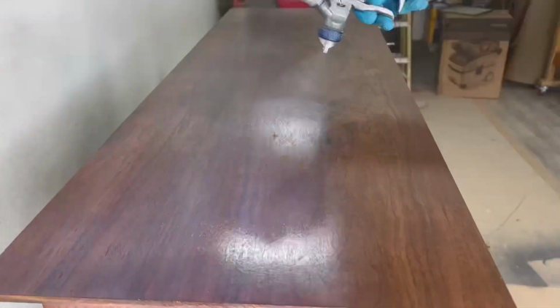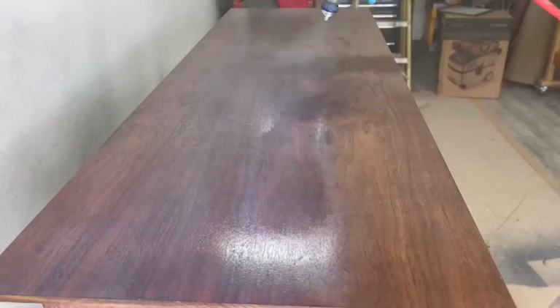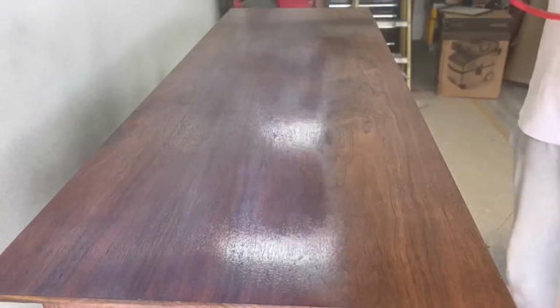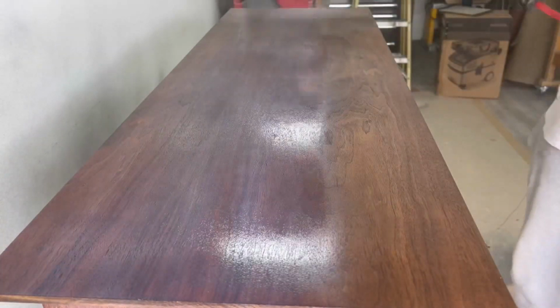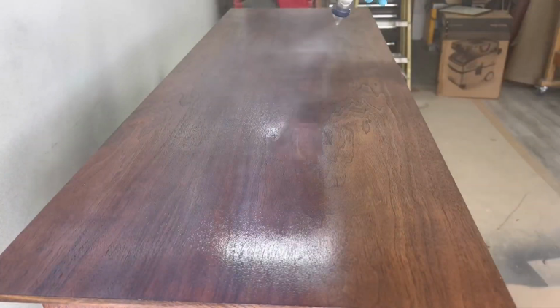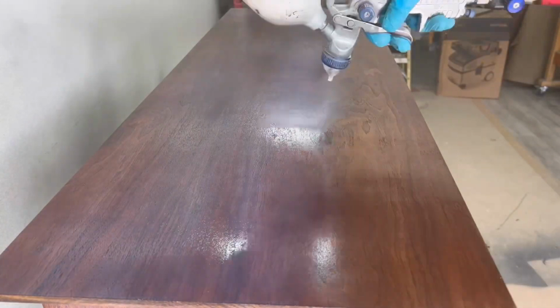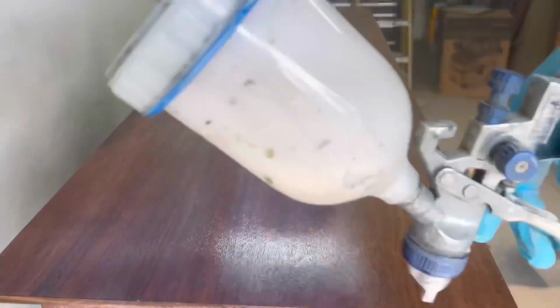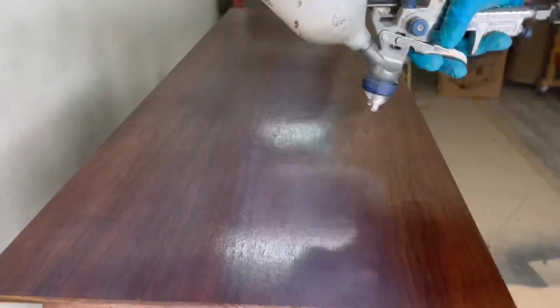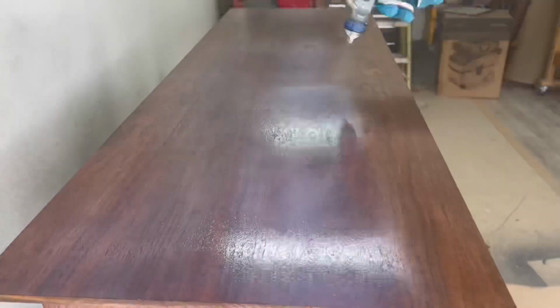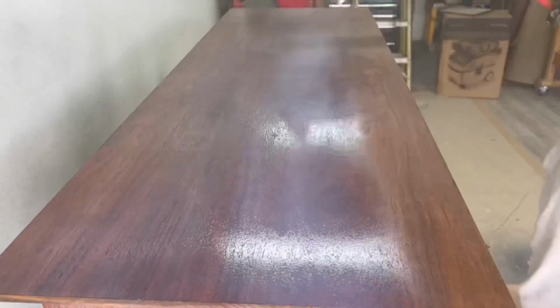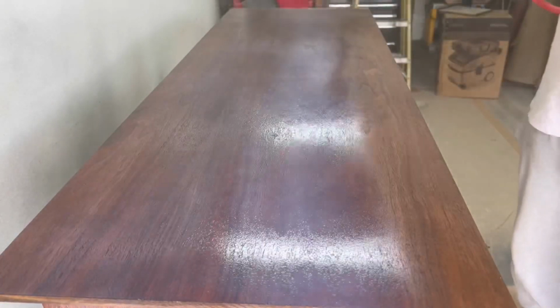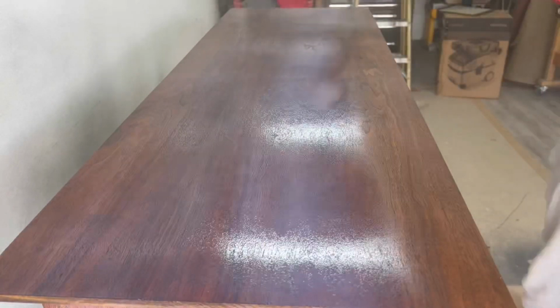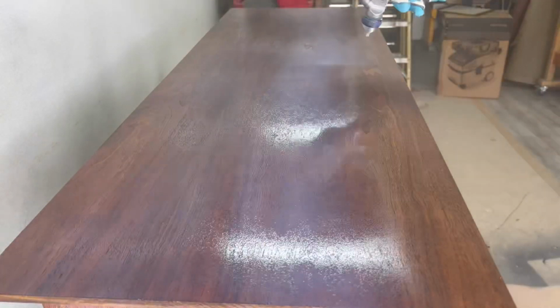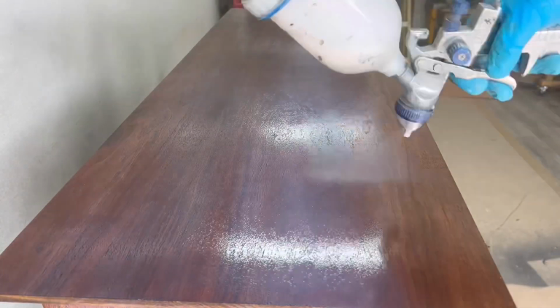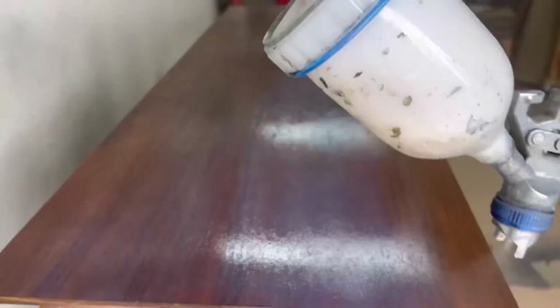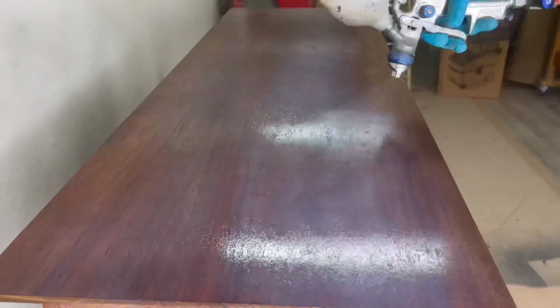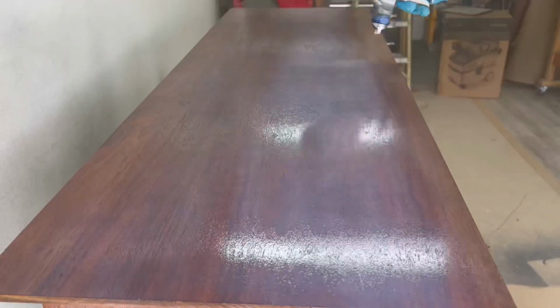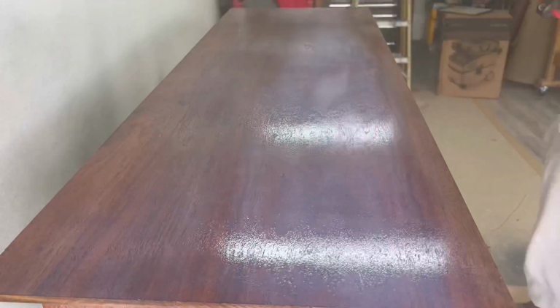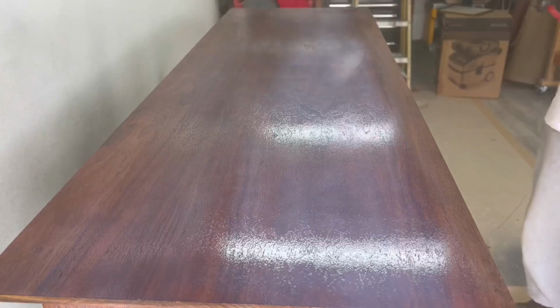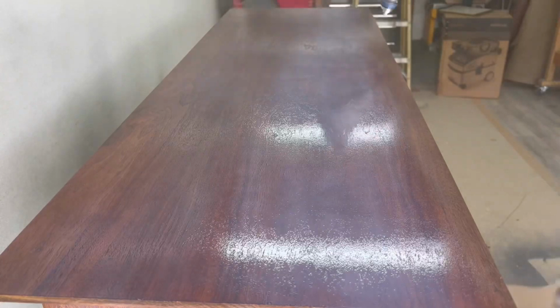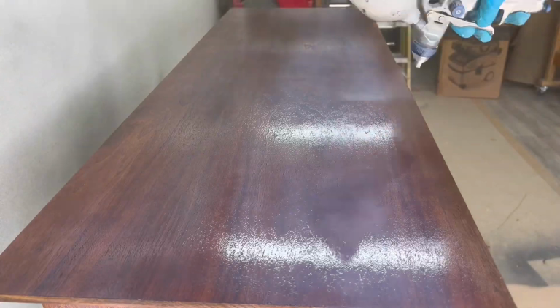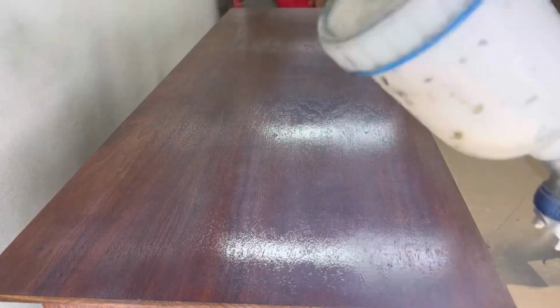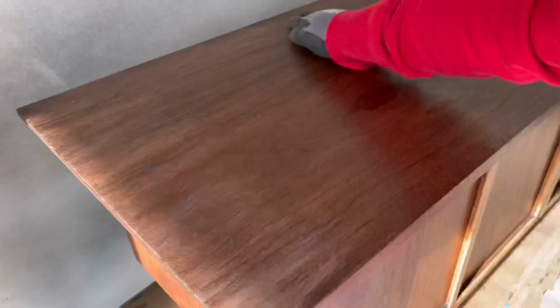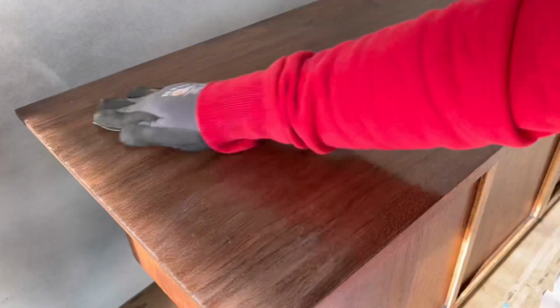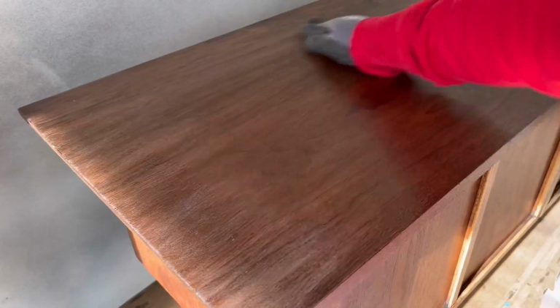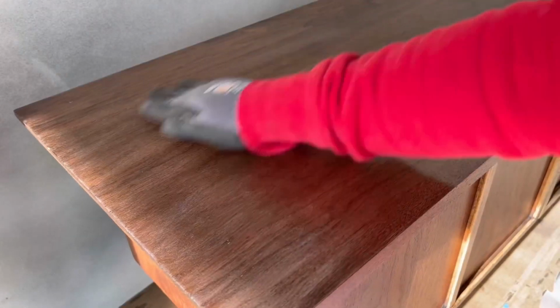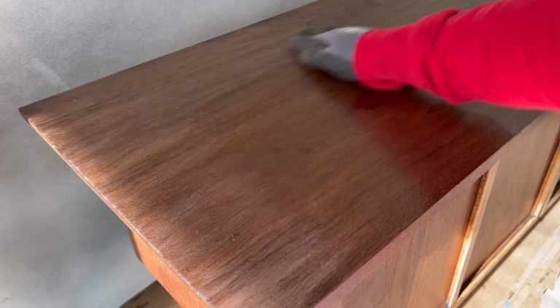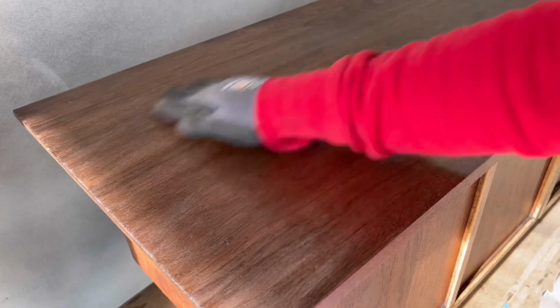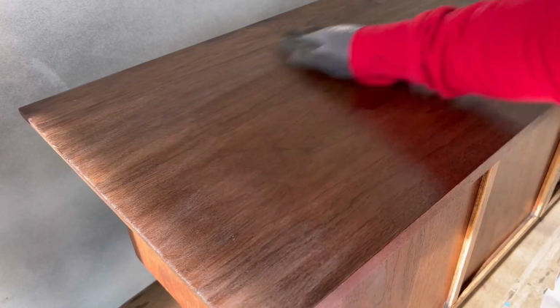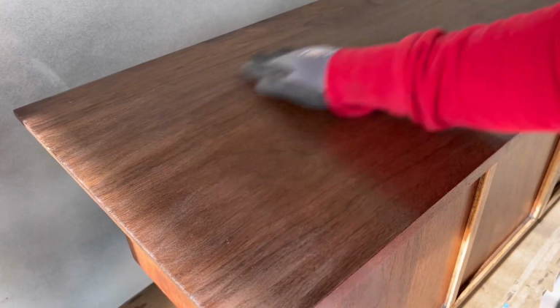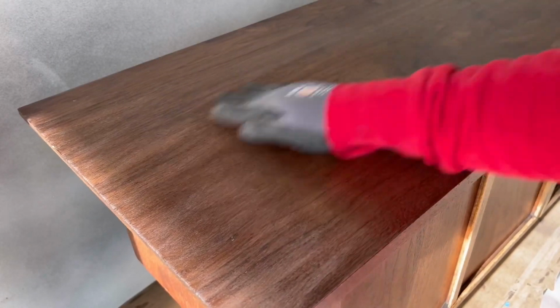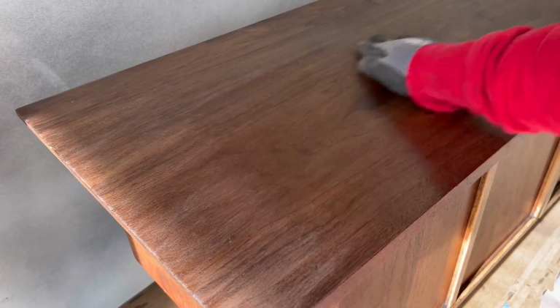Polyurethane tends to go on with a blue hue, but don't worry — once it's dry that goes away and it's completely clear.